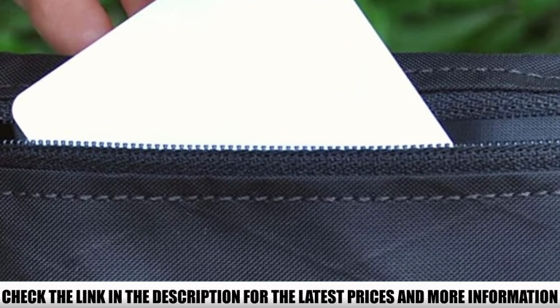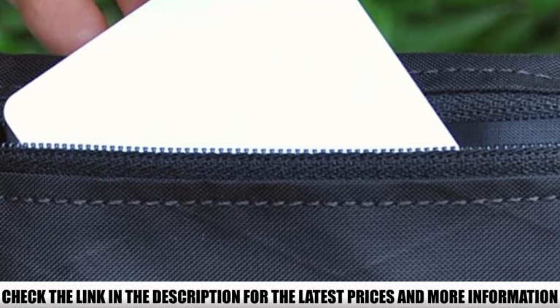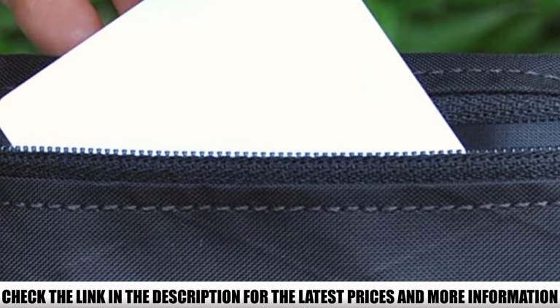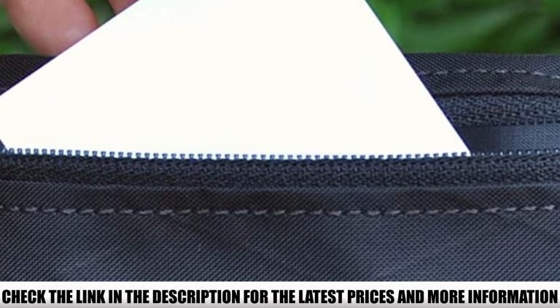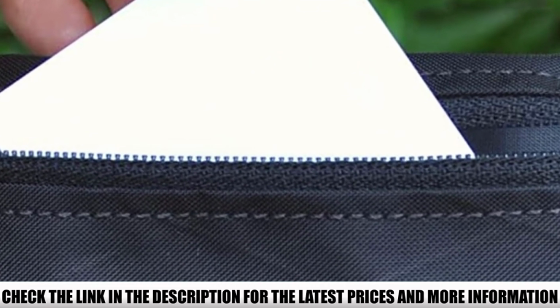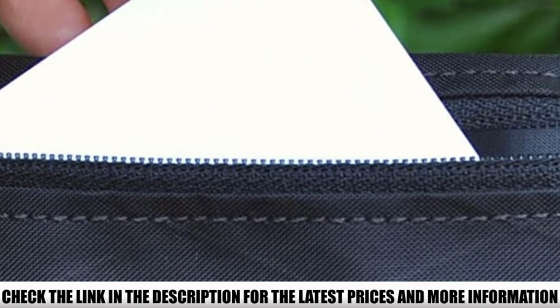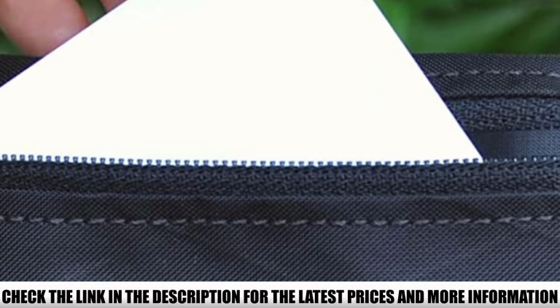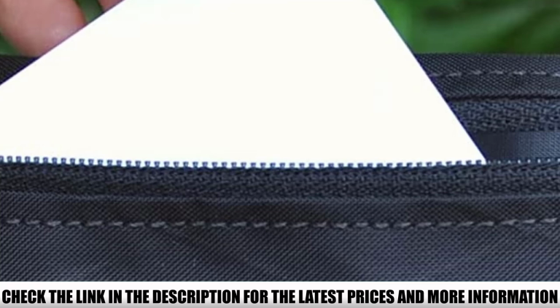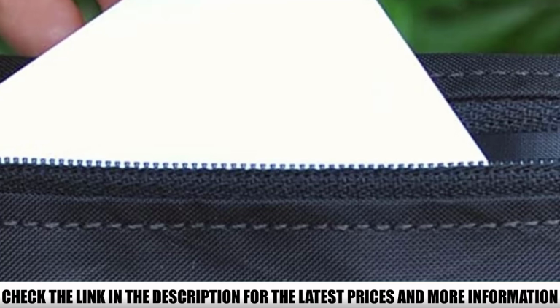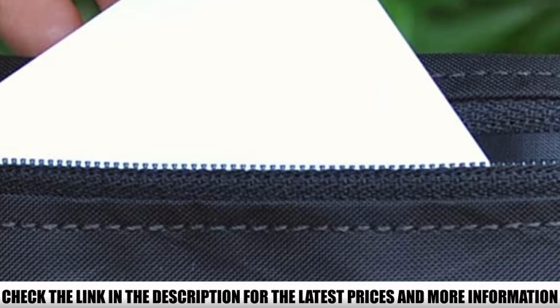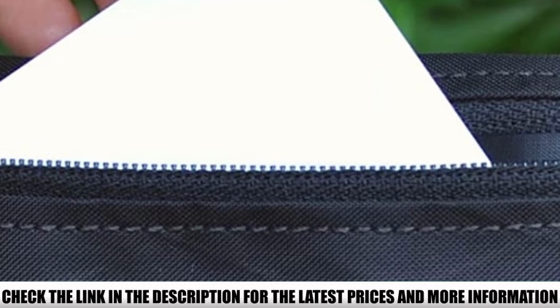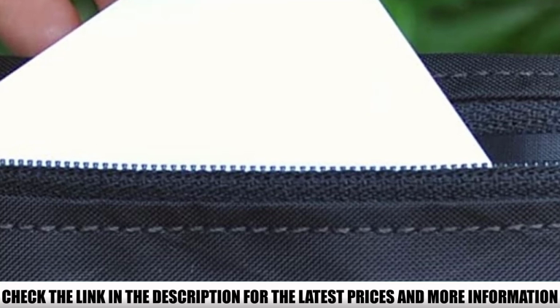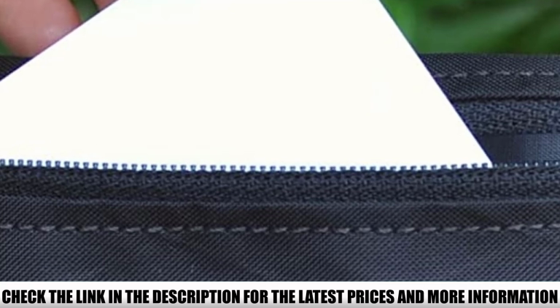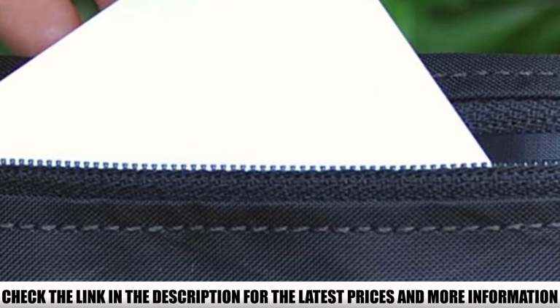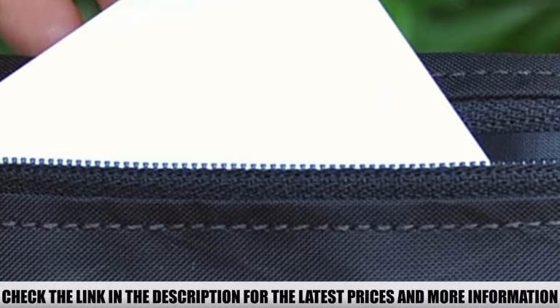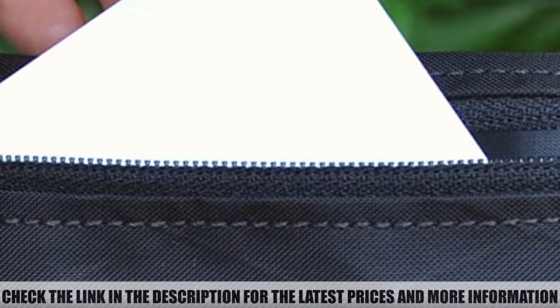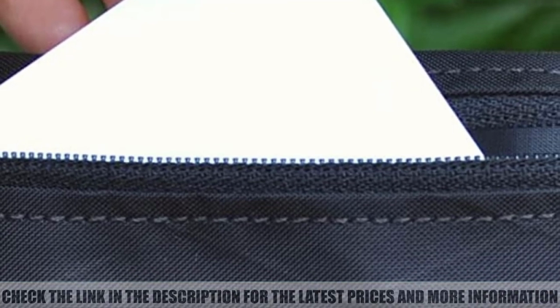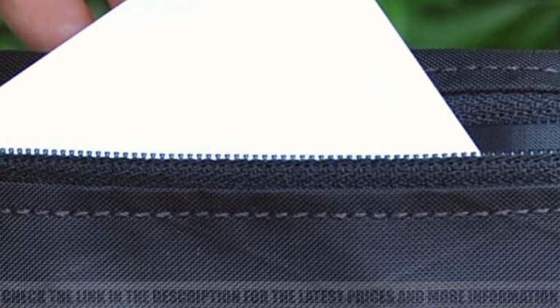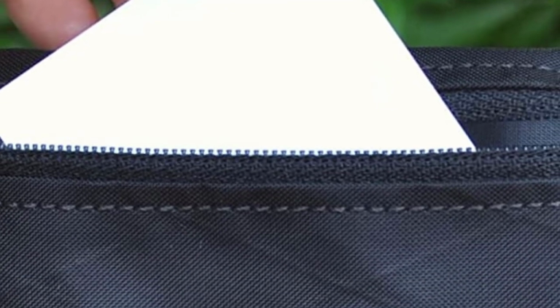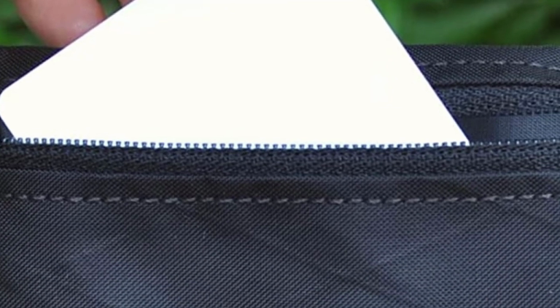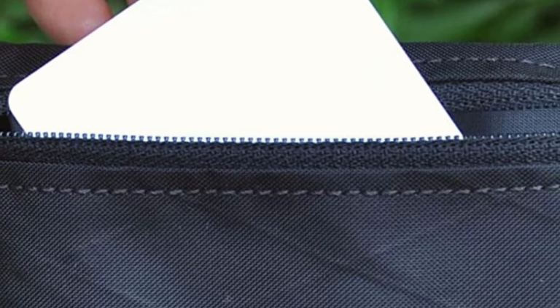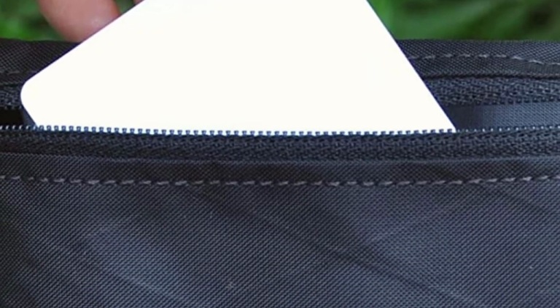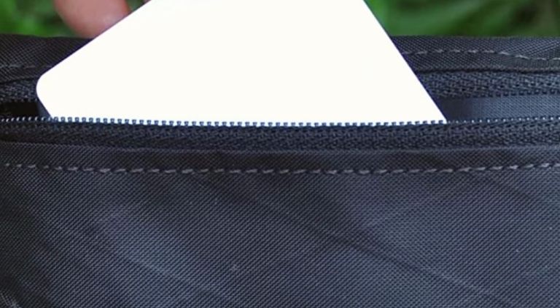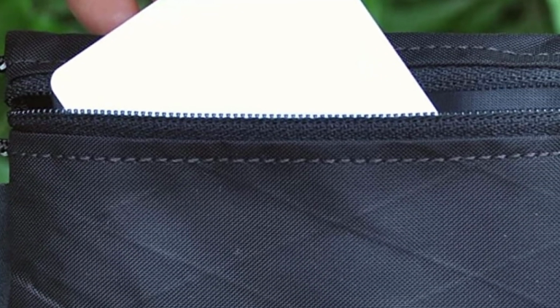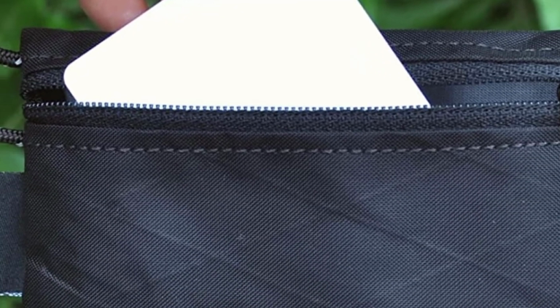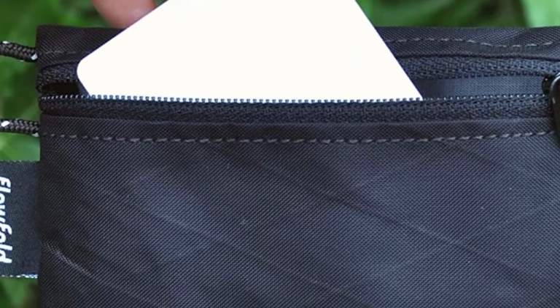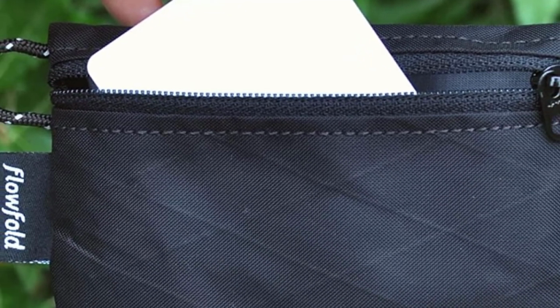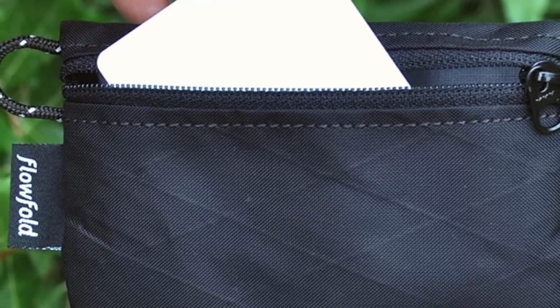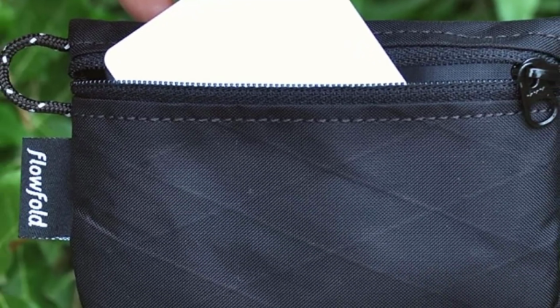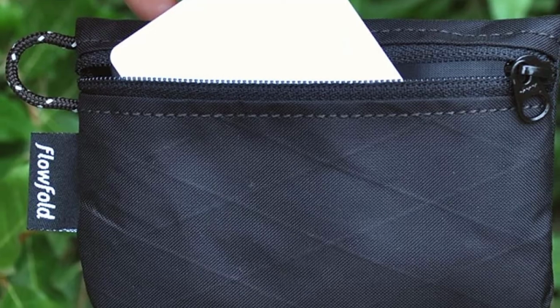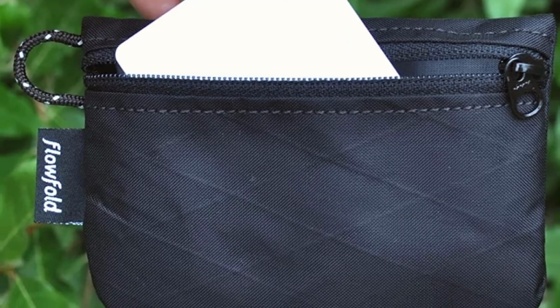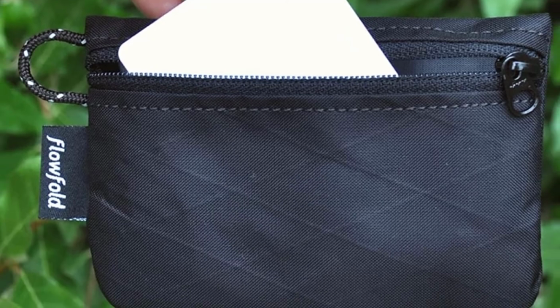Made in the USA by local craftsmen and available in three color options, the Flowfold Mini Zipper Pouch is well-constructed and fashionable too.